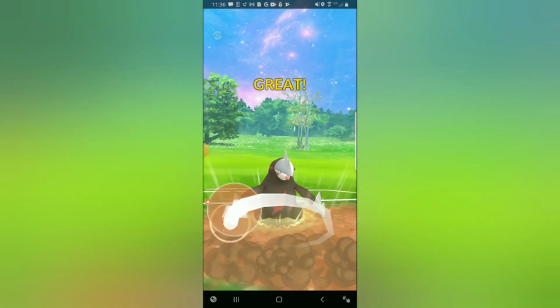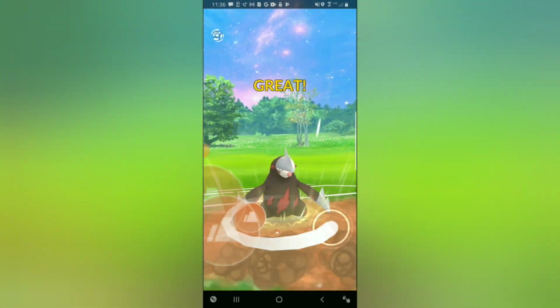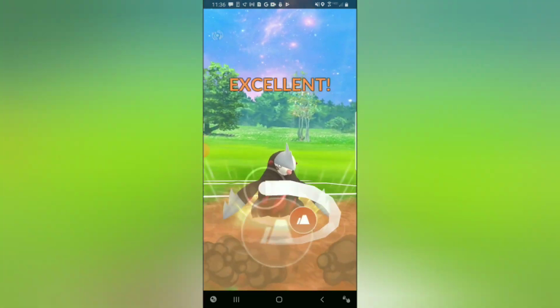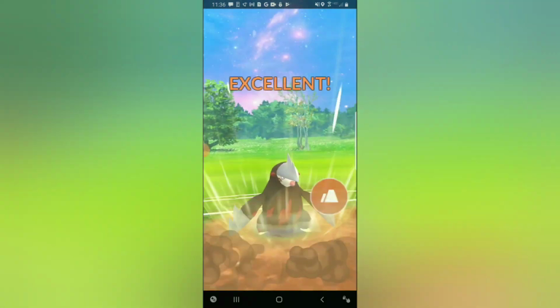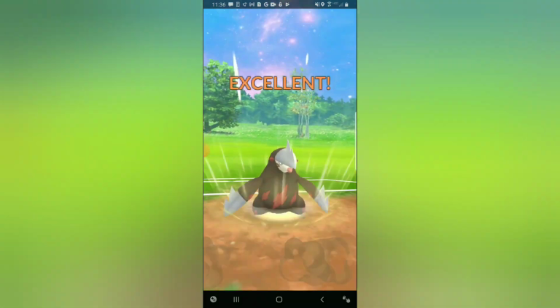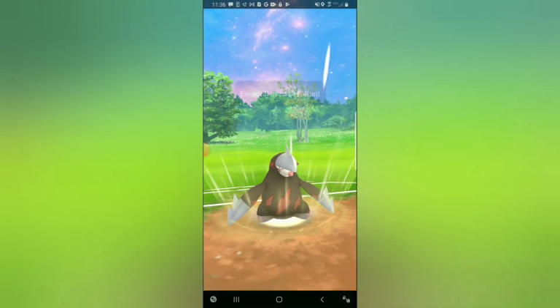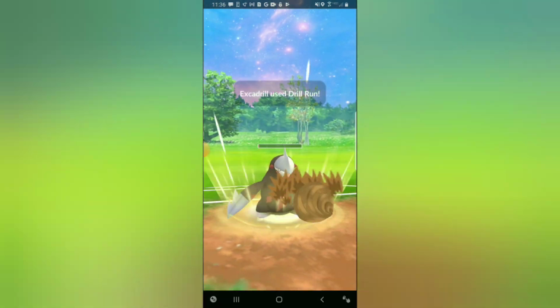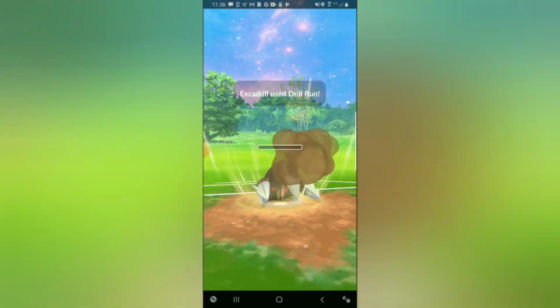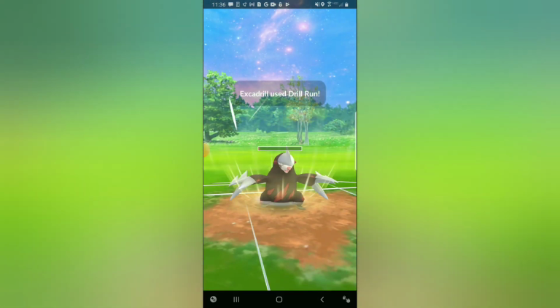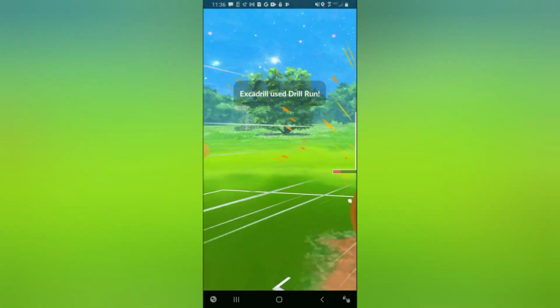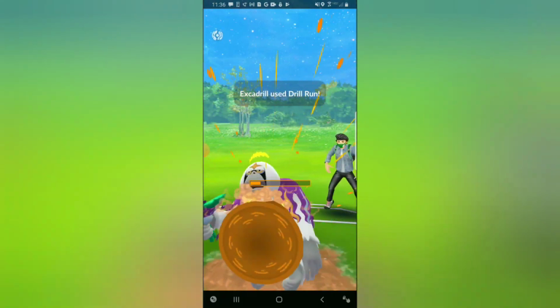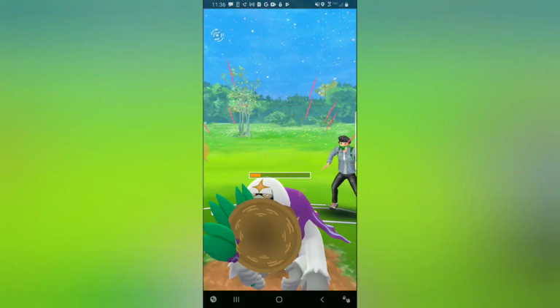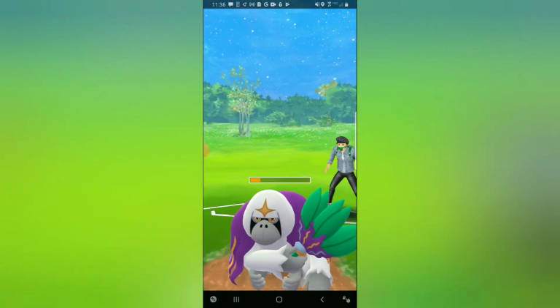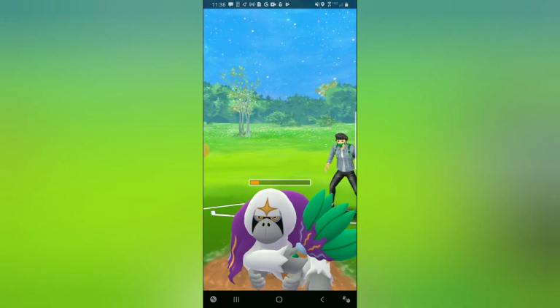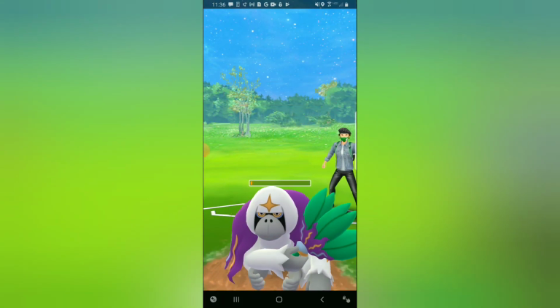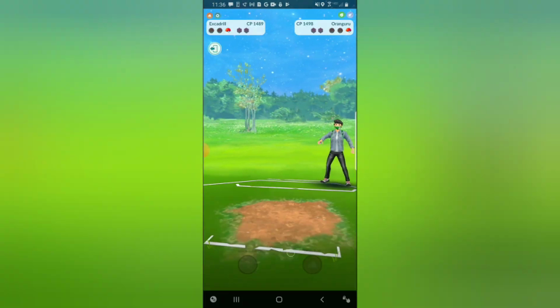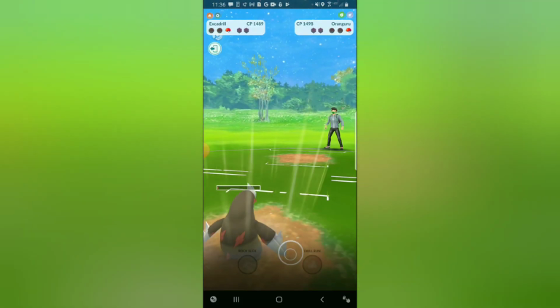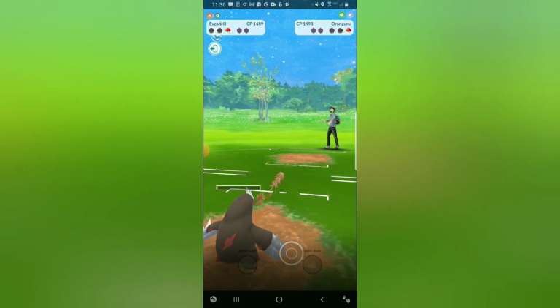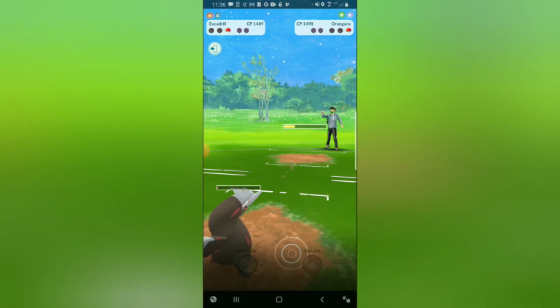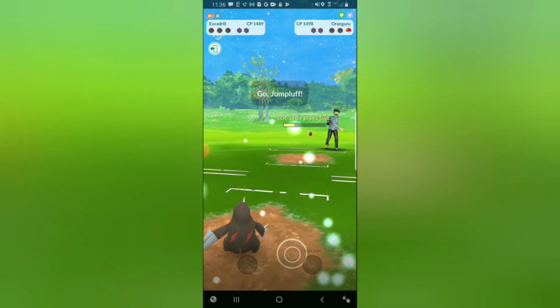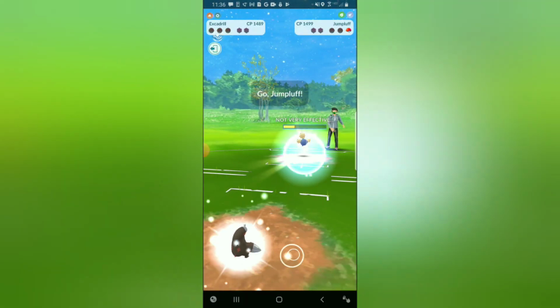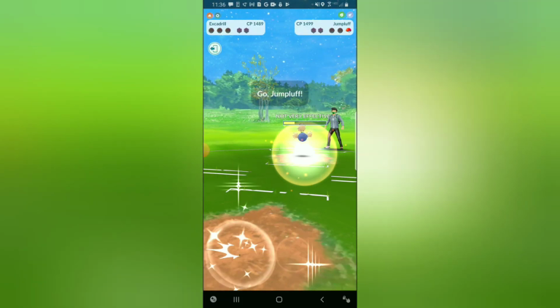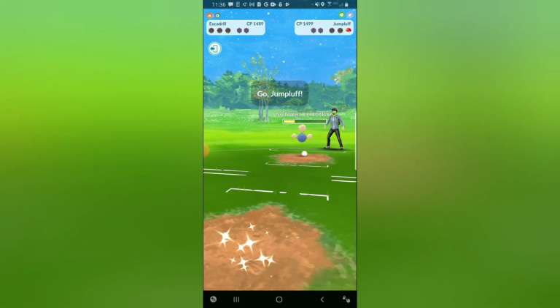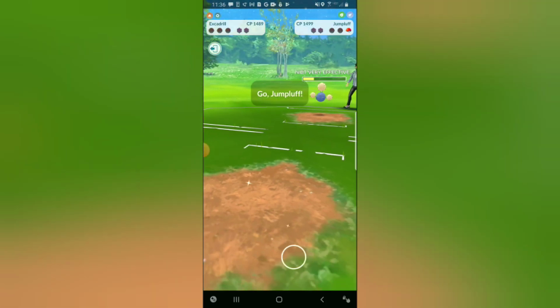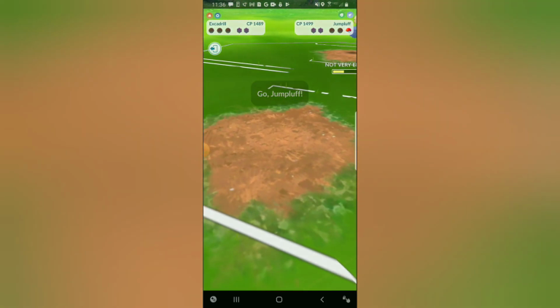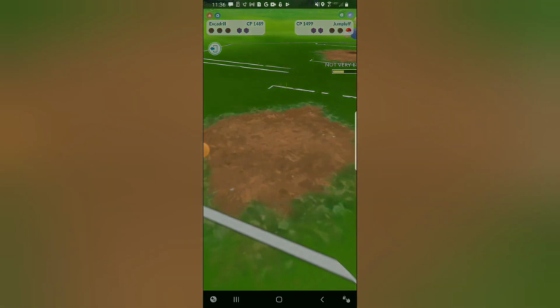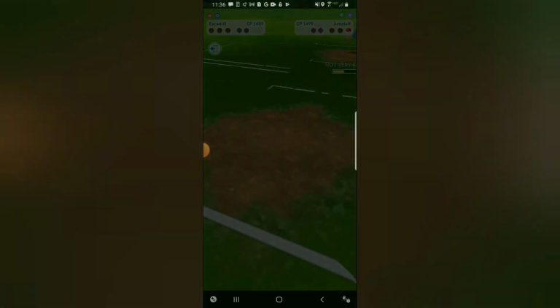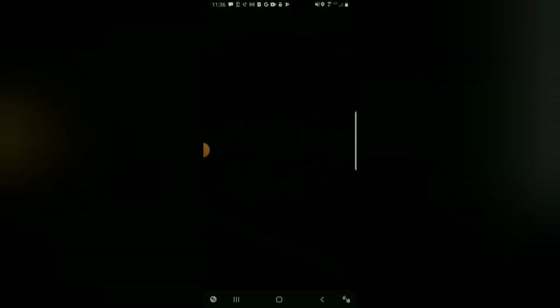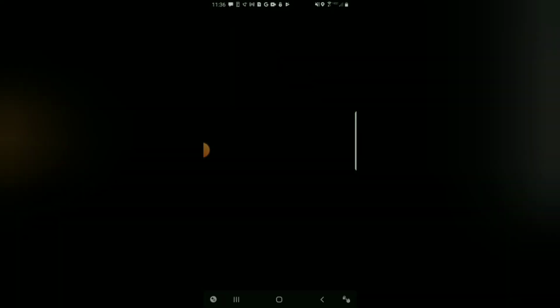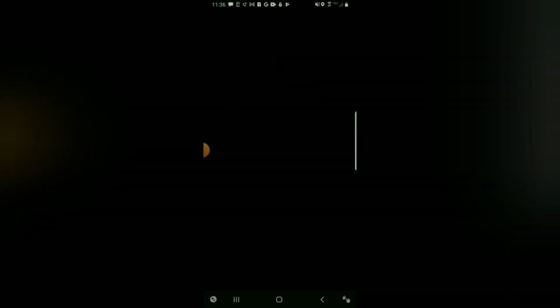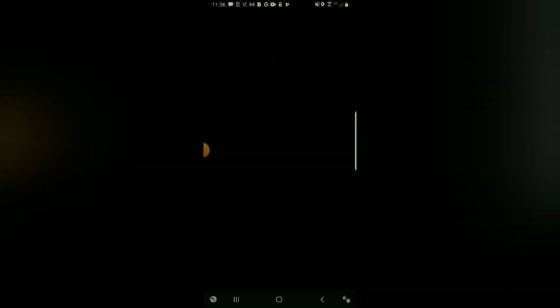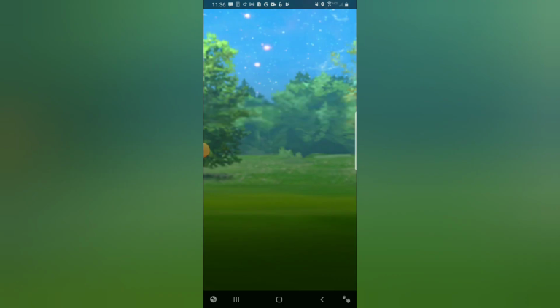It's the Psychic — and despite Excadrill being one Mud Shot away, the Jumpluff is still plenty healthy in the back, so this energy will be useless. Jumpluff will farm down and unfortunately we take a loss.